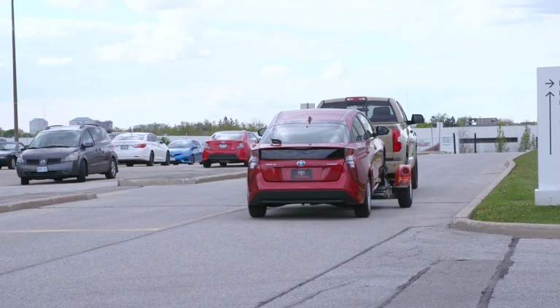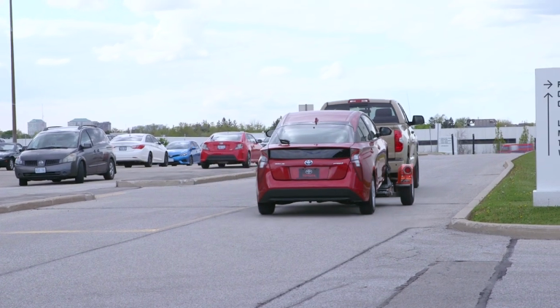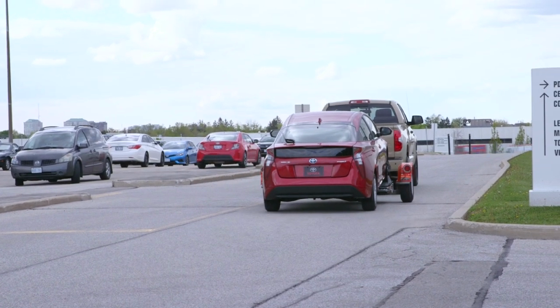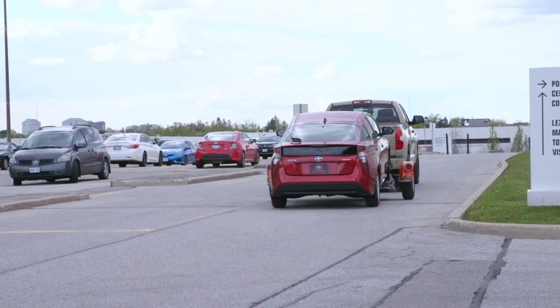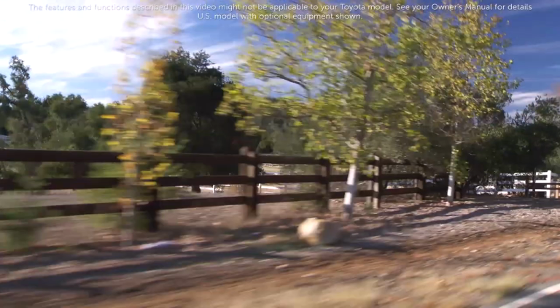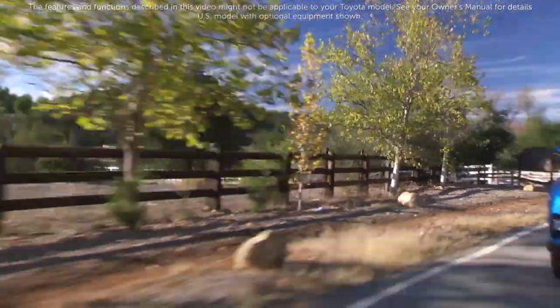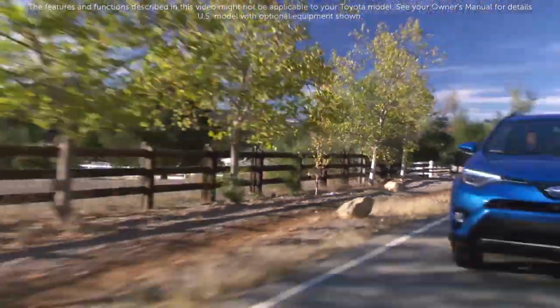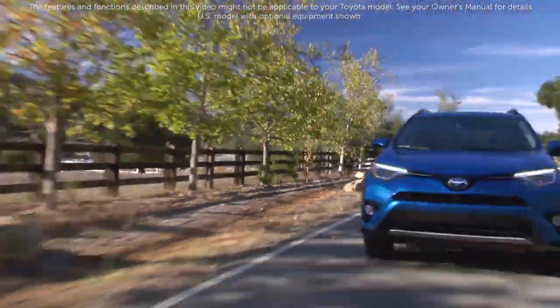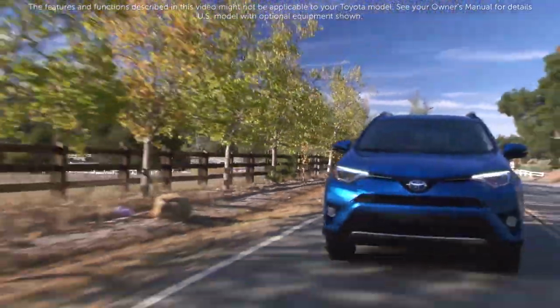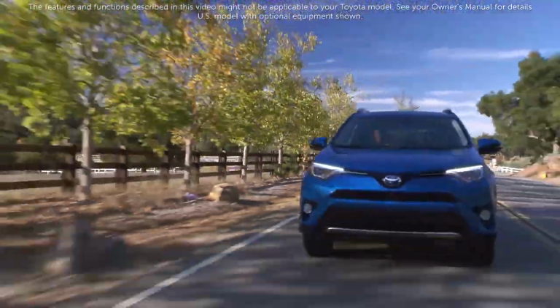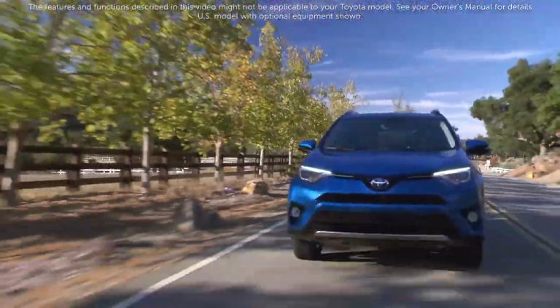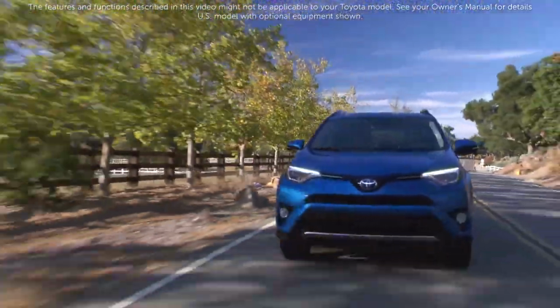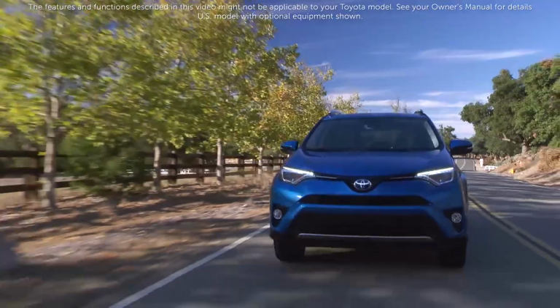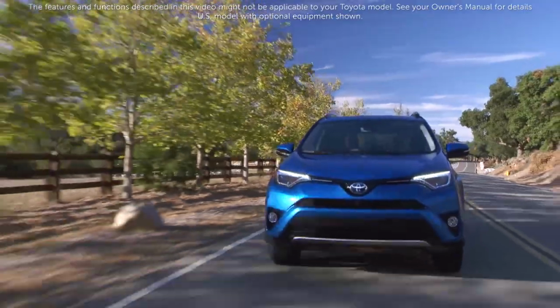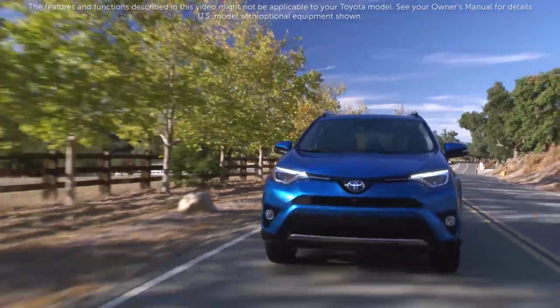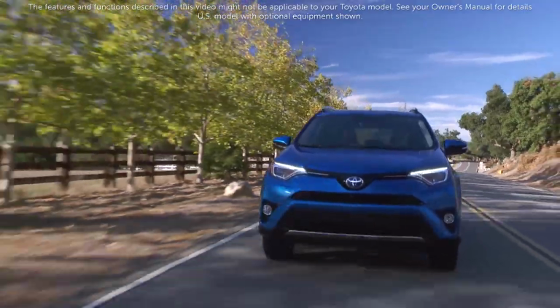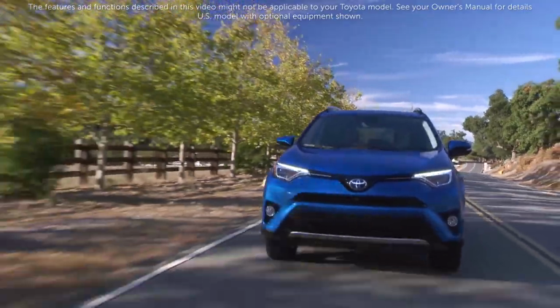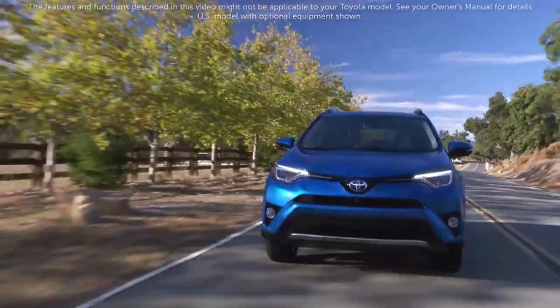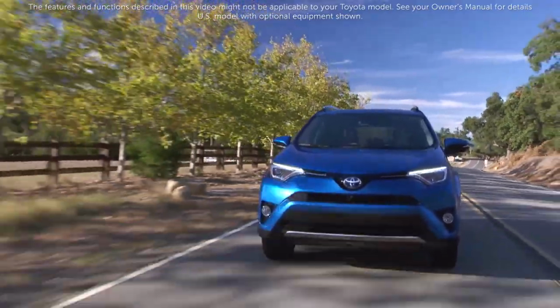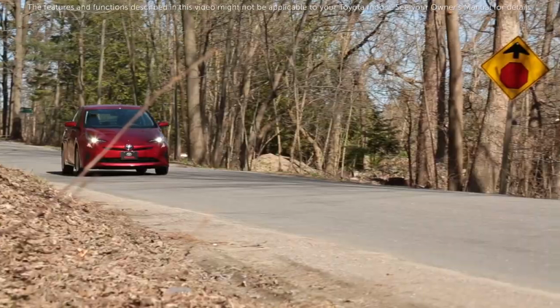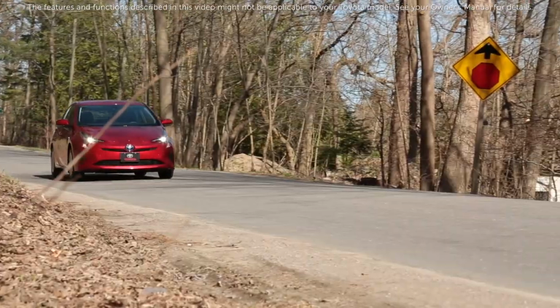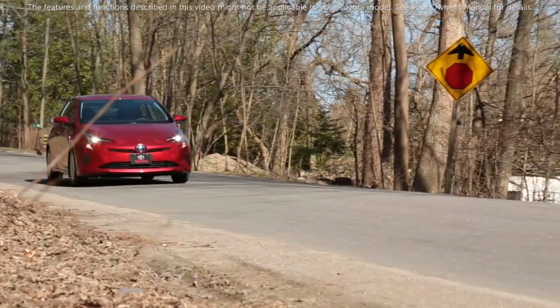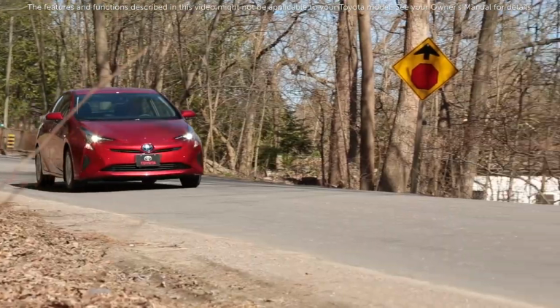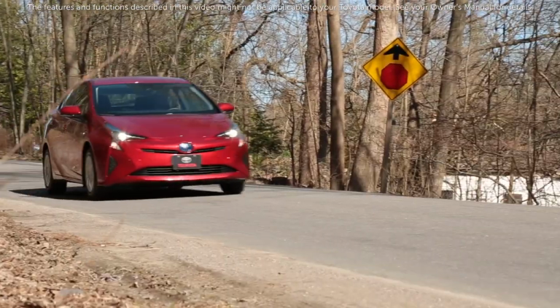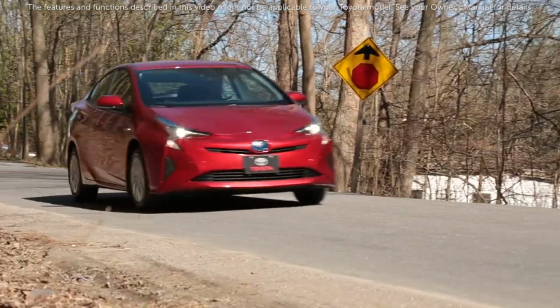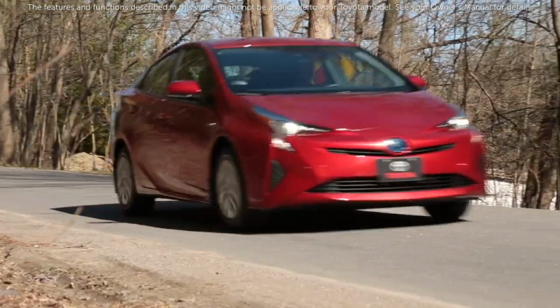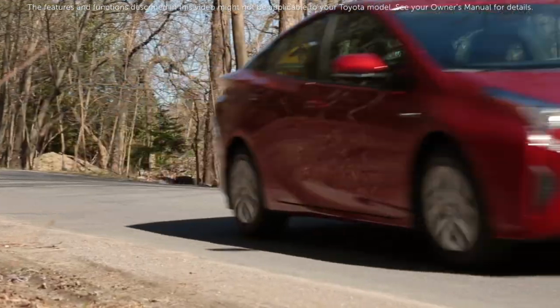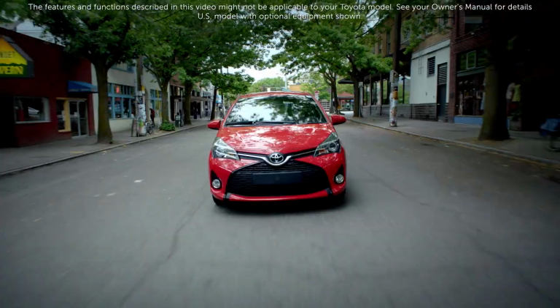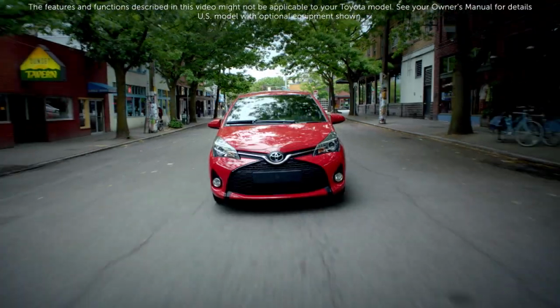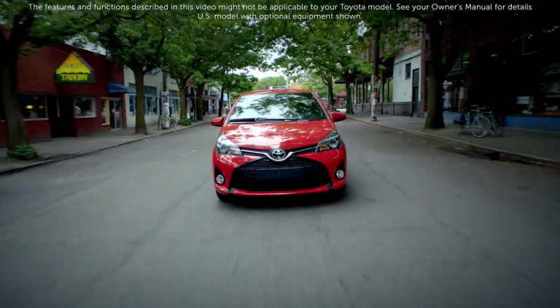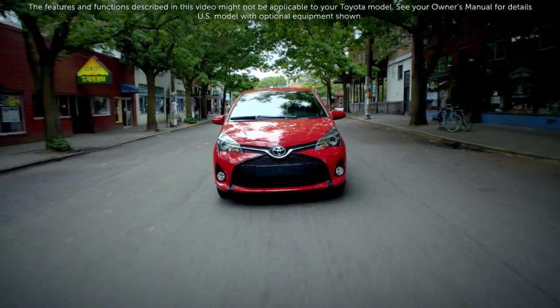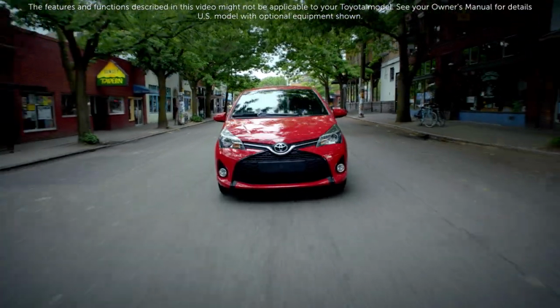The features and functions described in this video might not be applicable to your Toyota model. See your owner's manual for details.